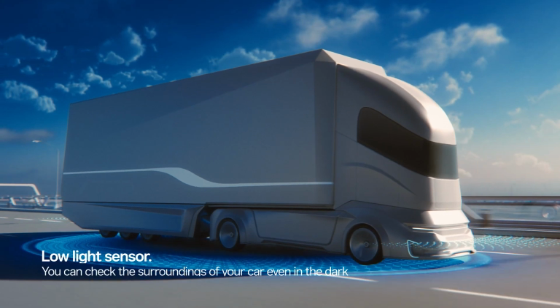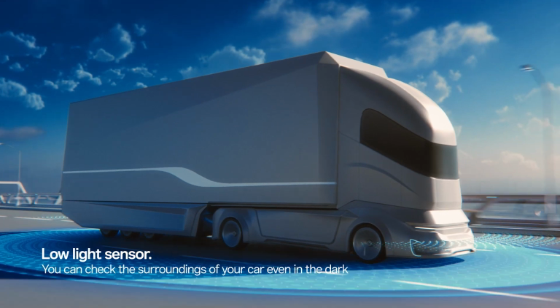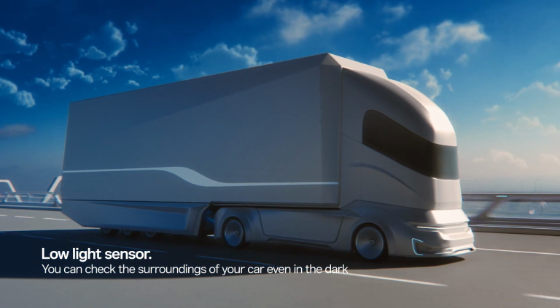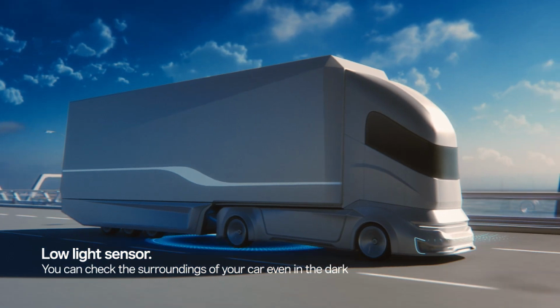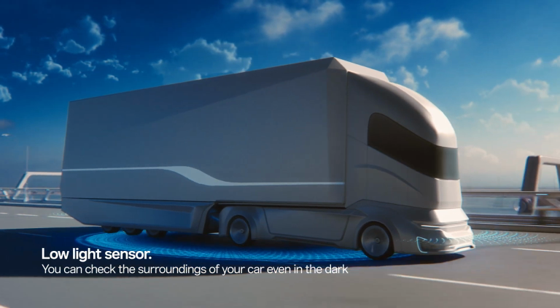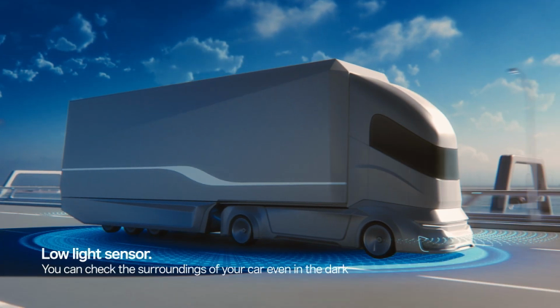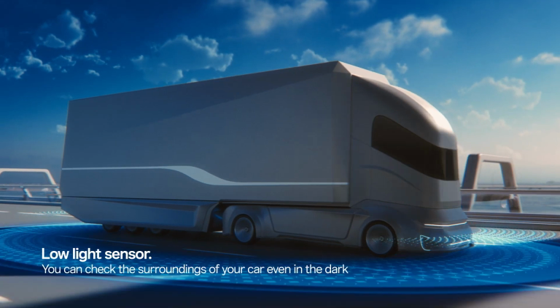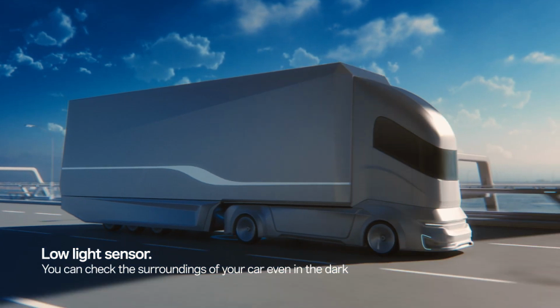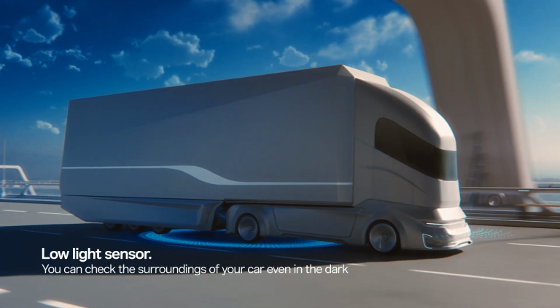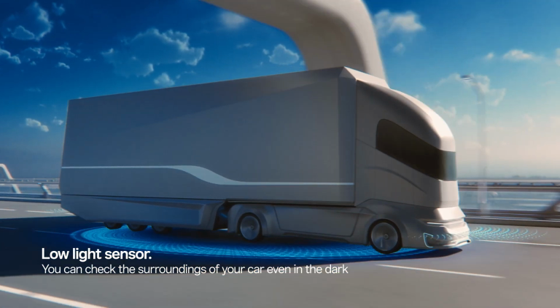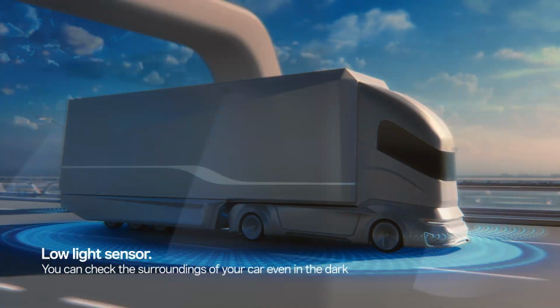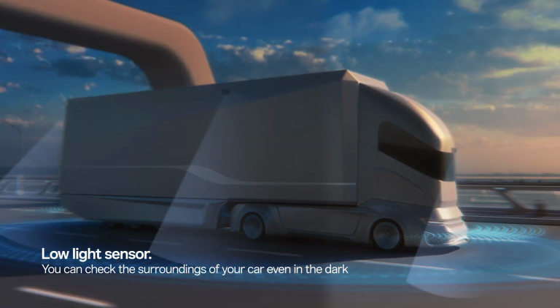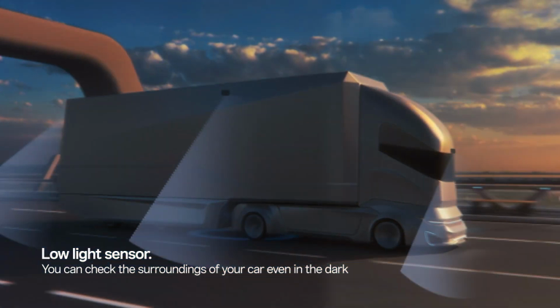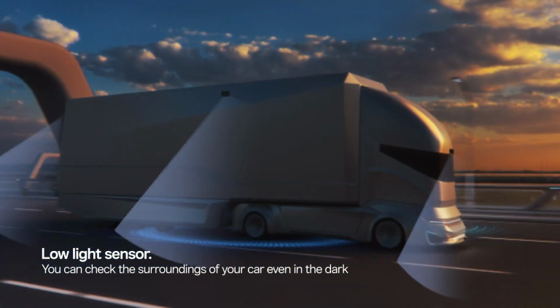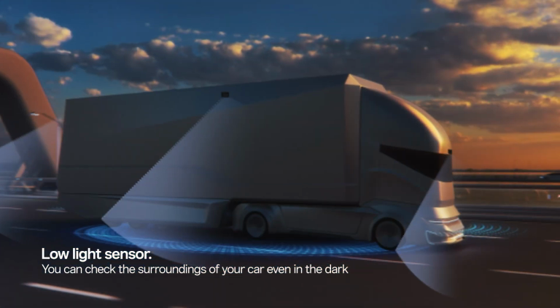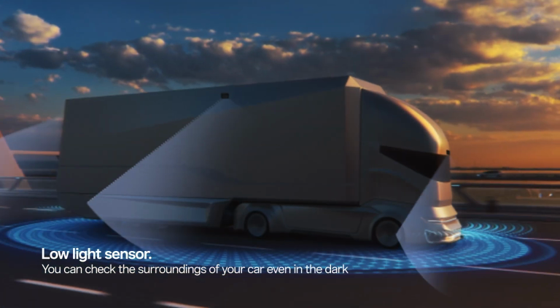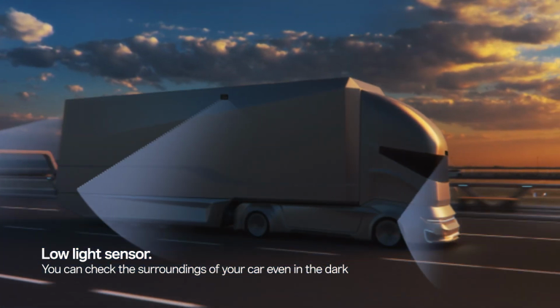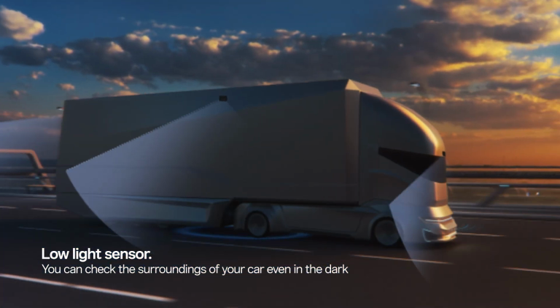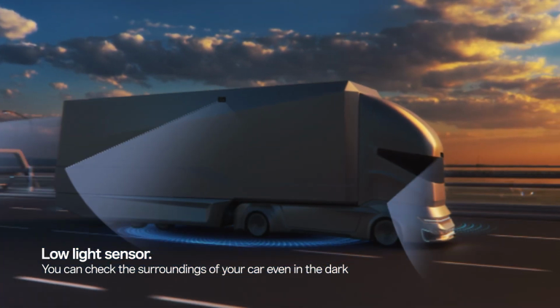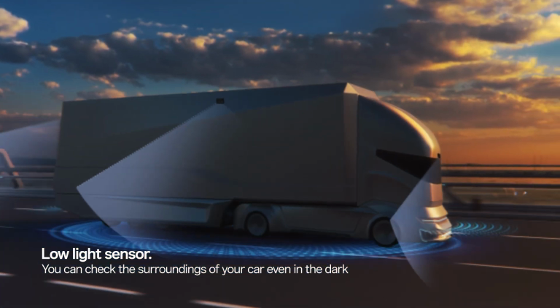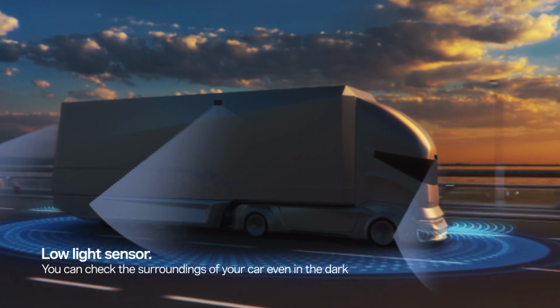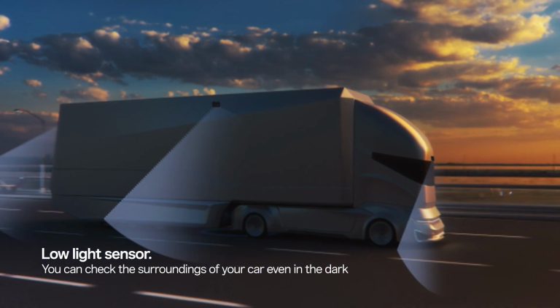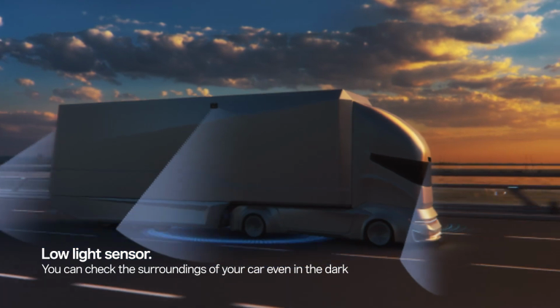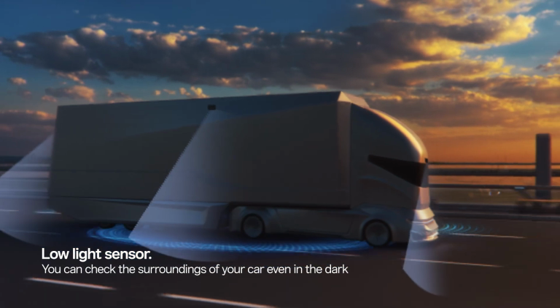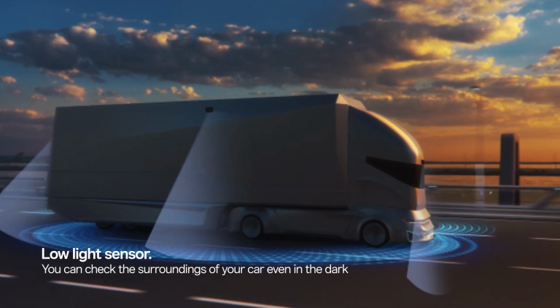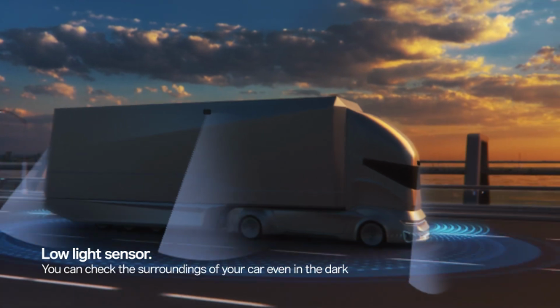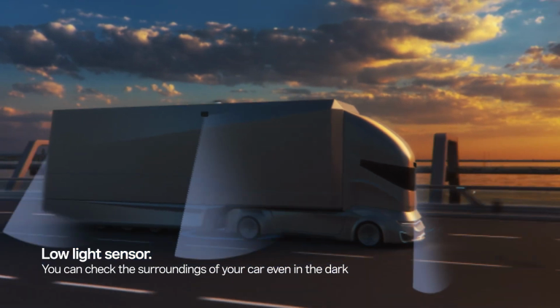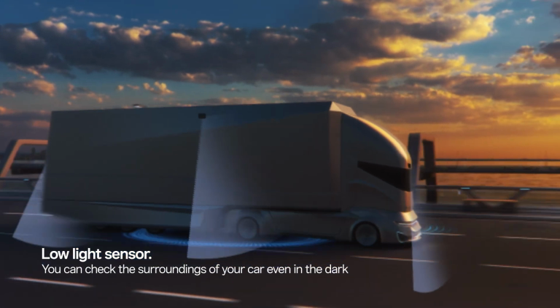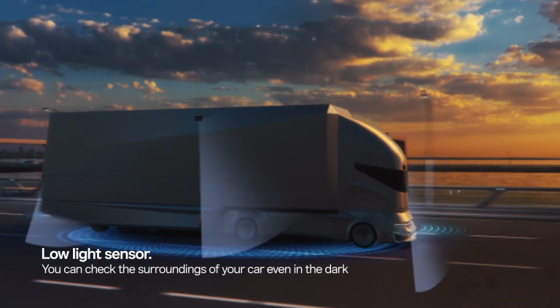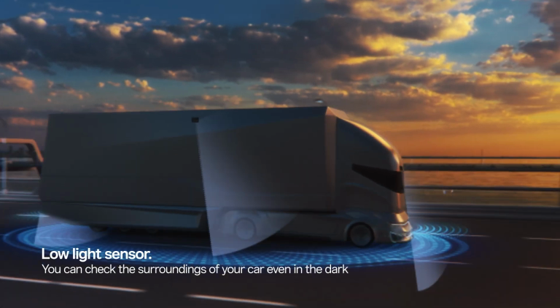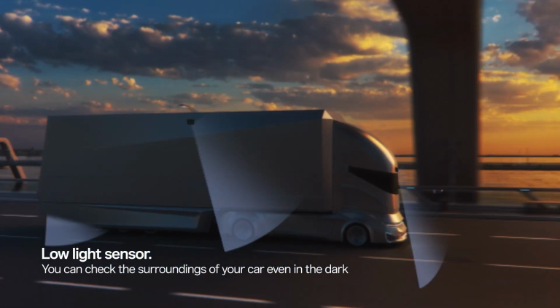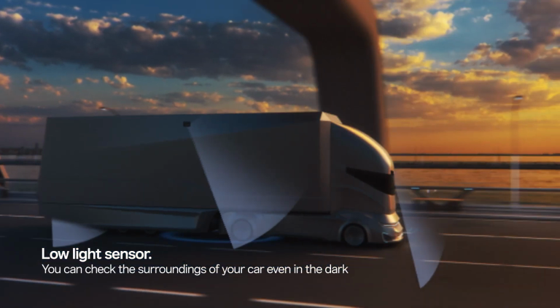Even in the dark night of 0.01 lux, you can clearly see the surroundings of your car on the monitor while driving.